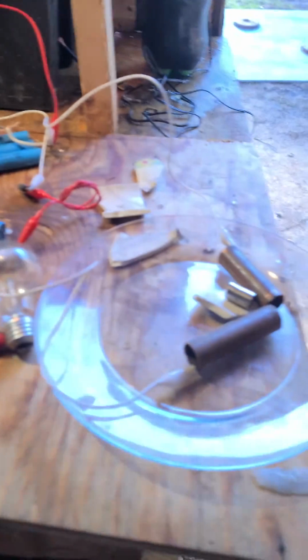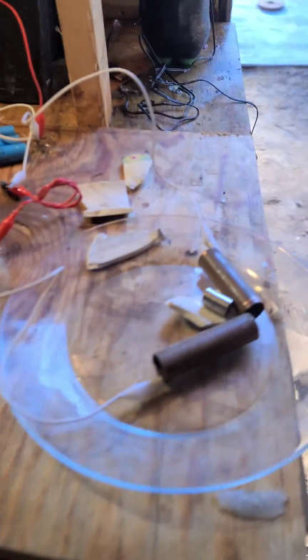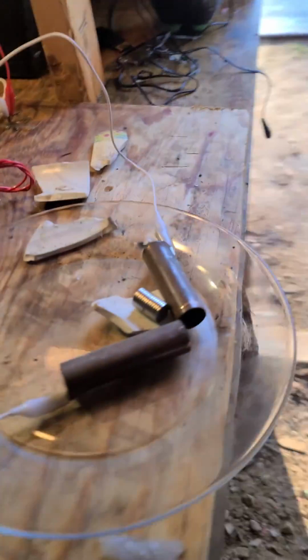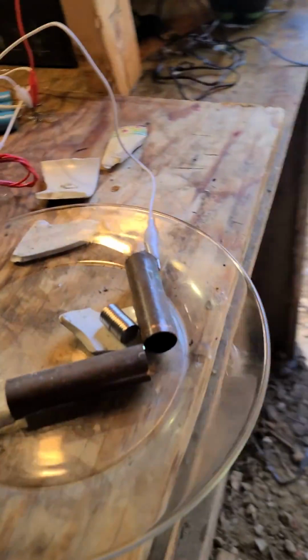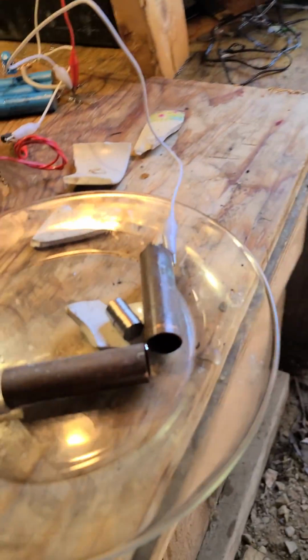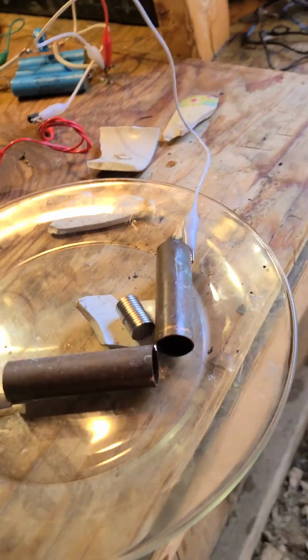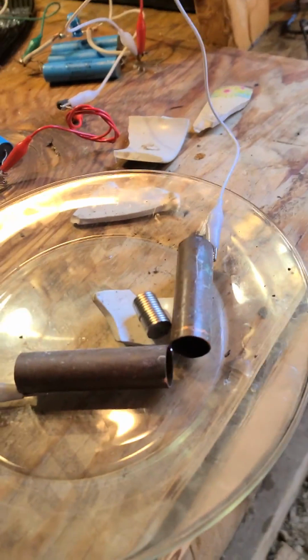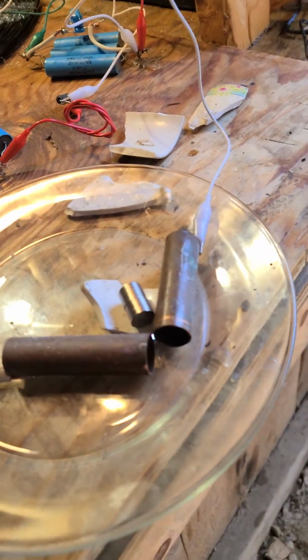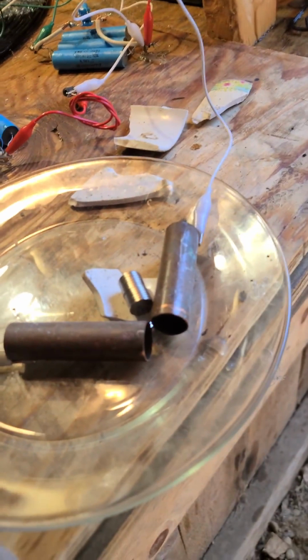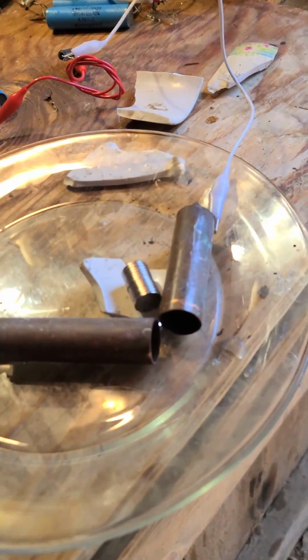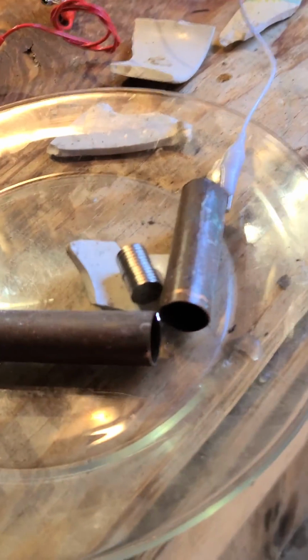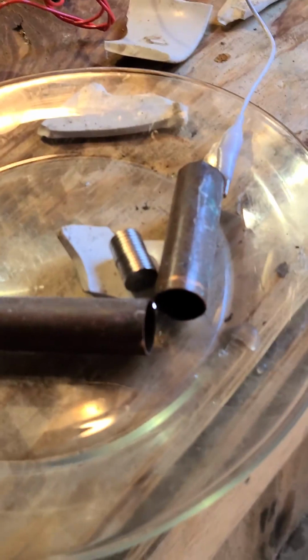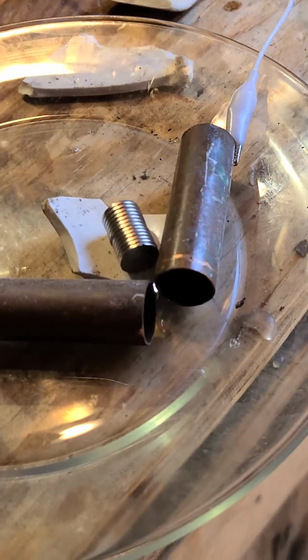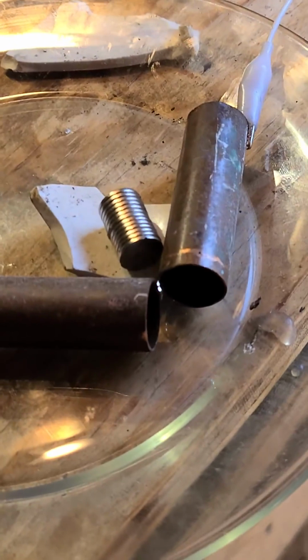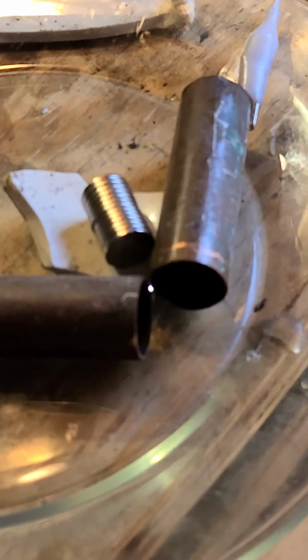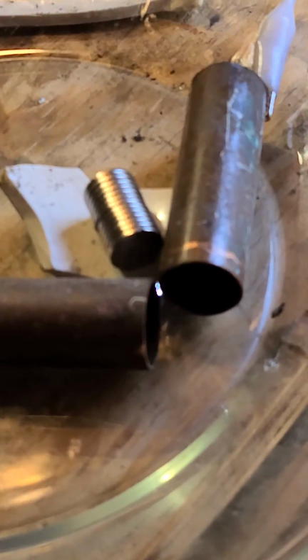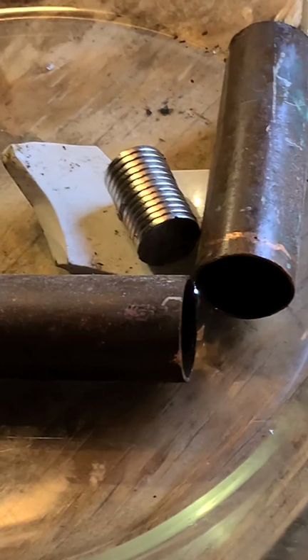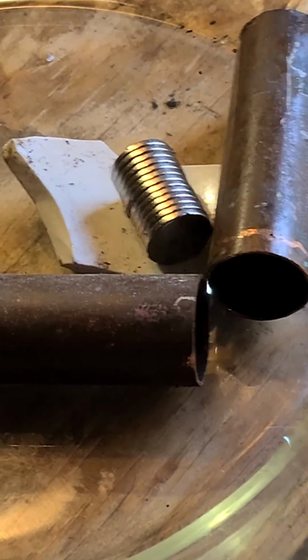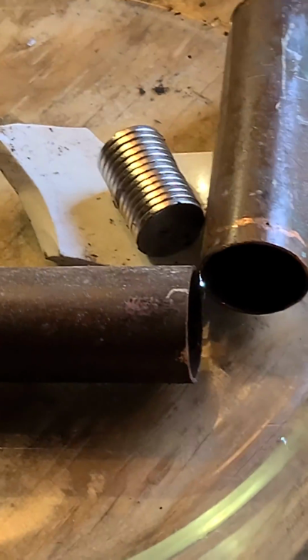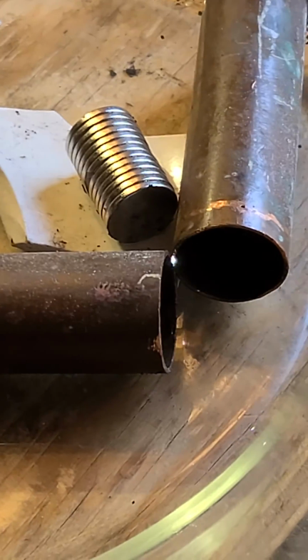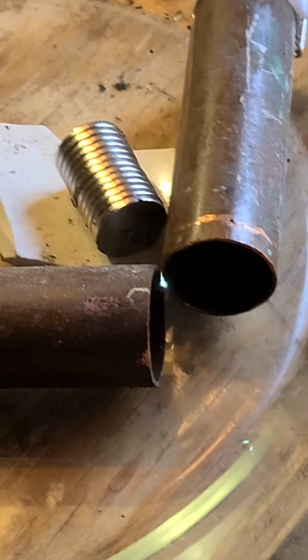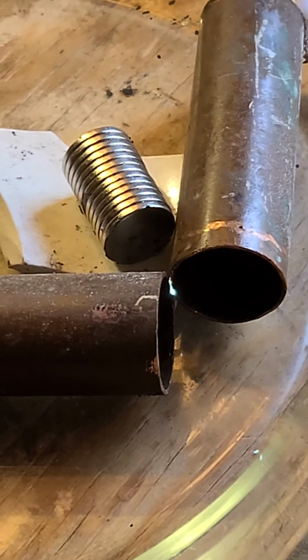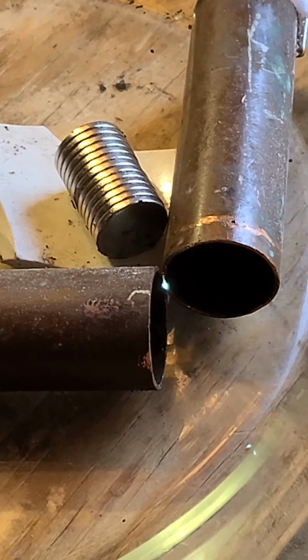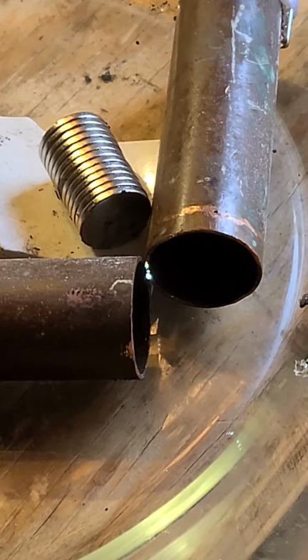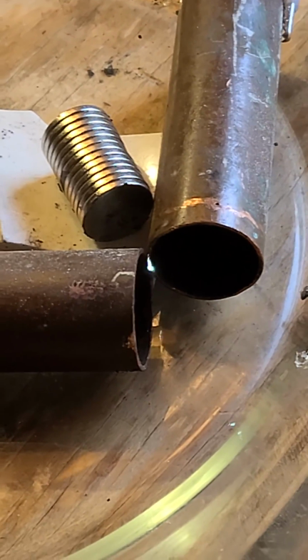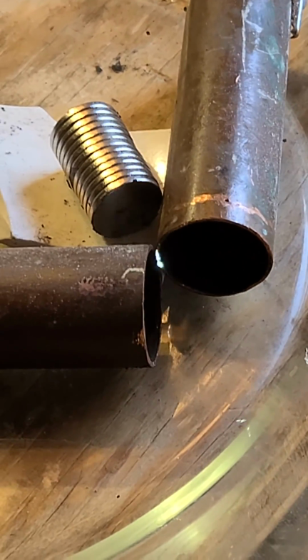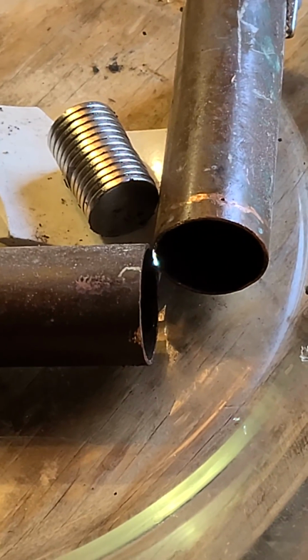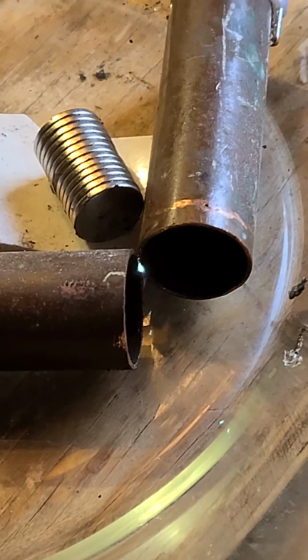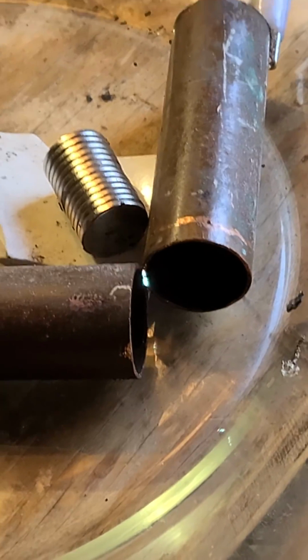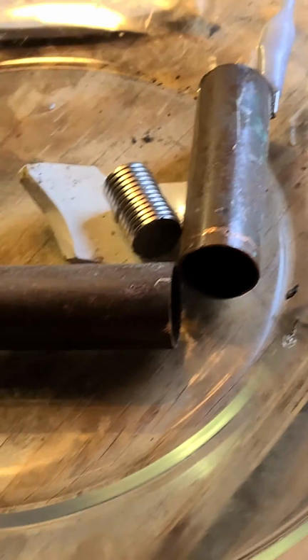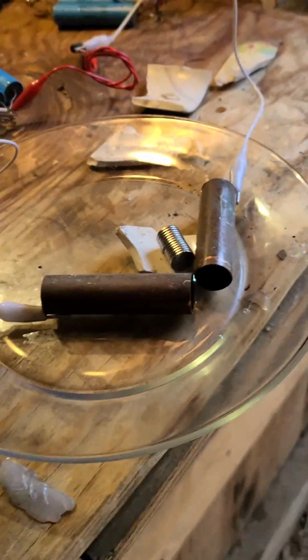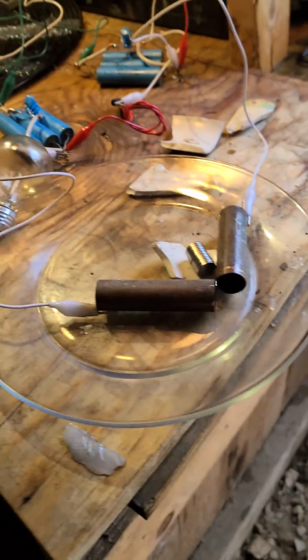We are consuming very little power. Having a magnet into the spark gap quiets it down and gives it more power somehow.